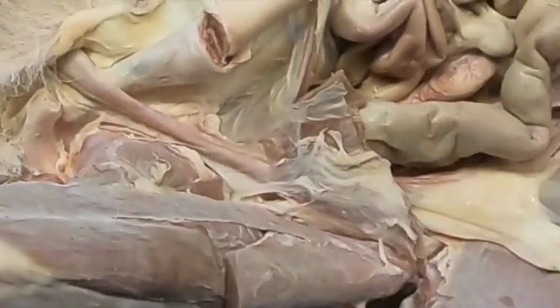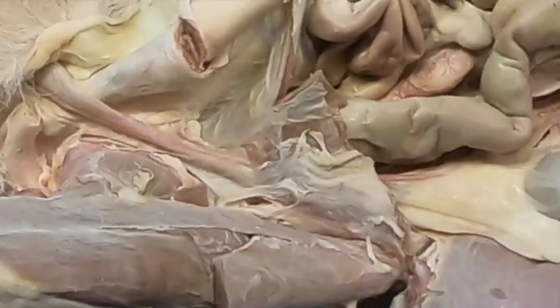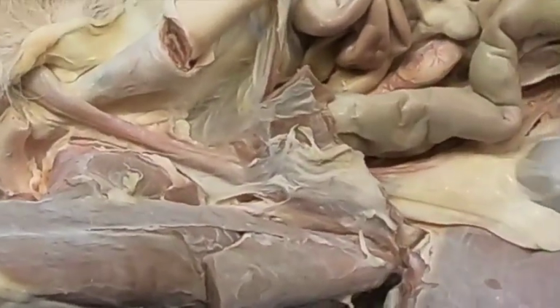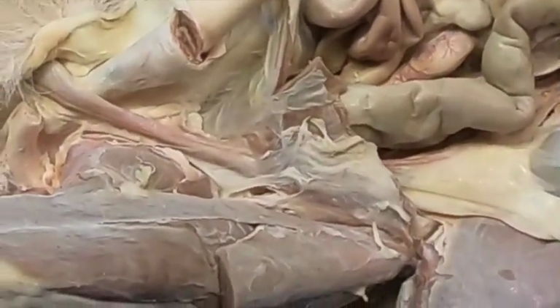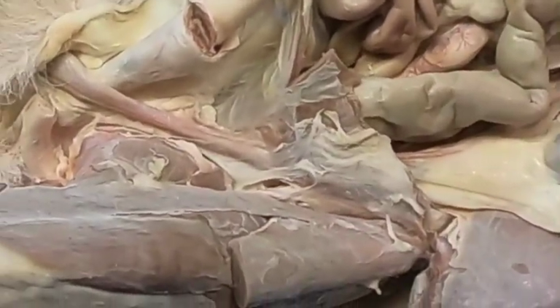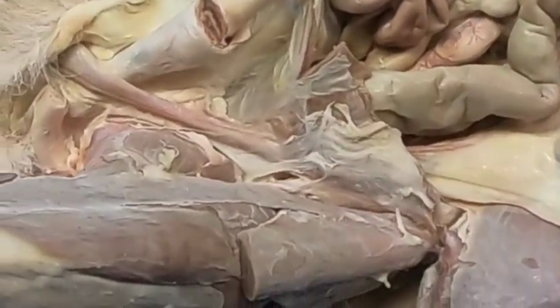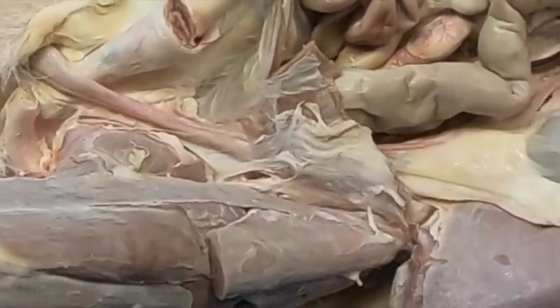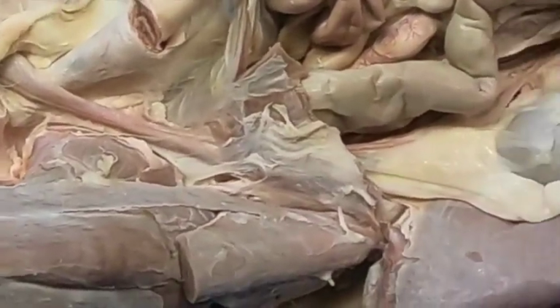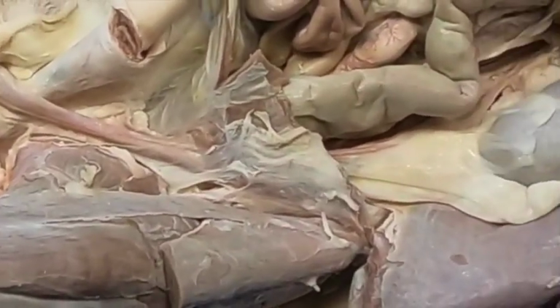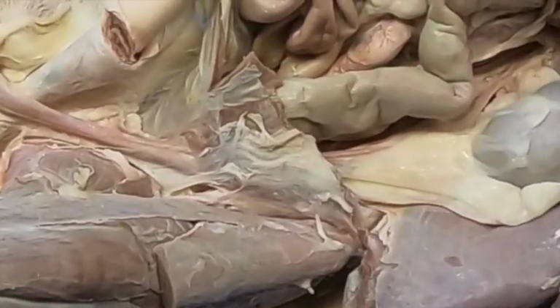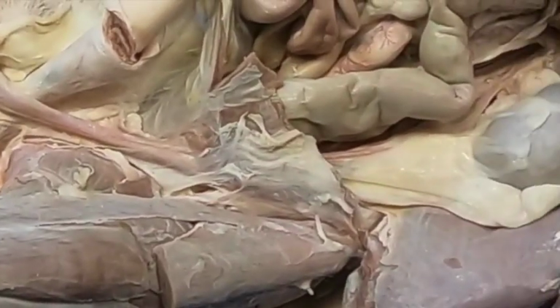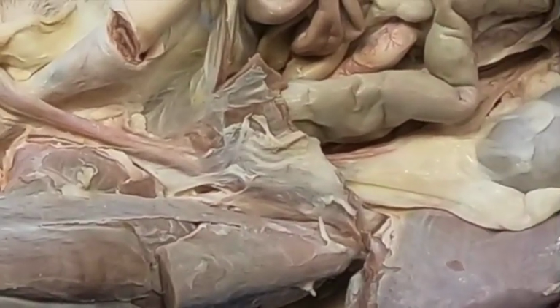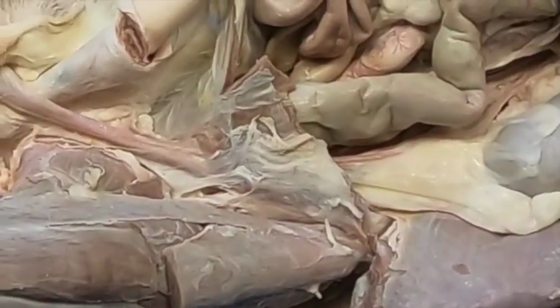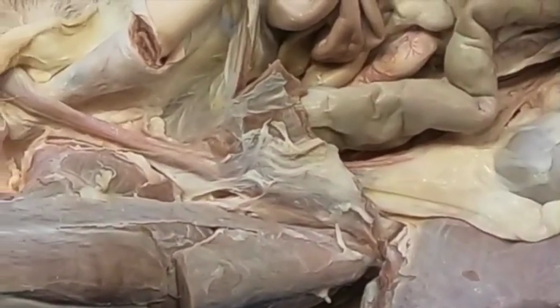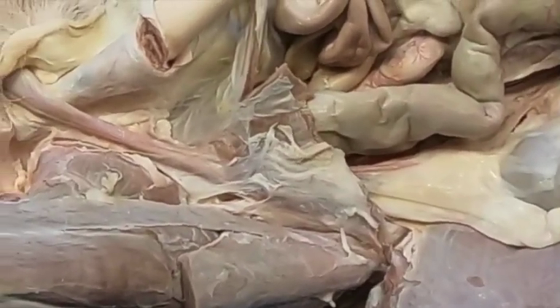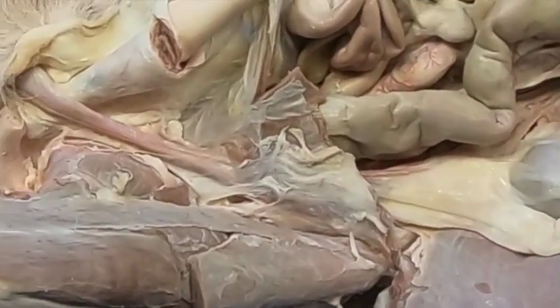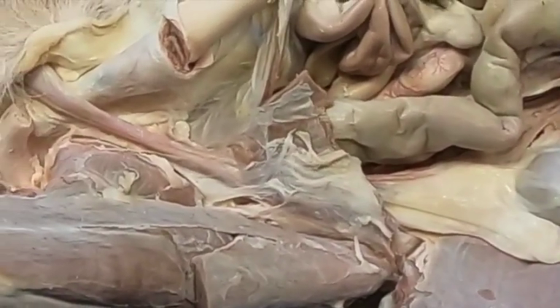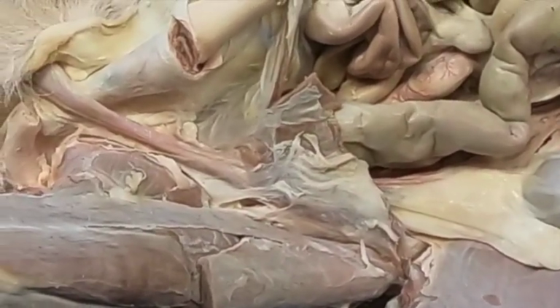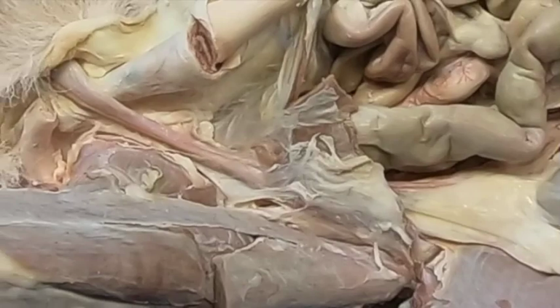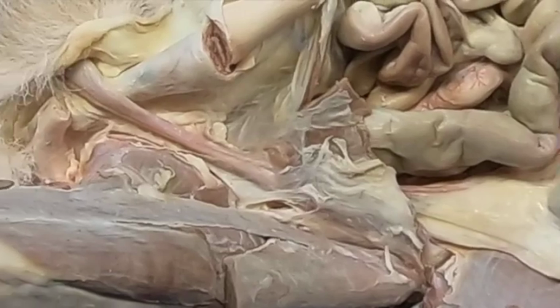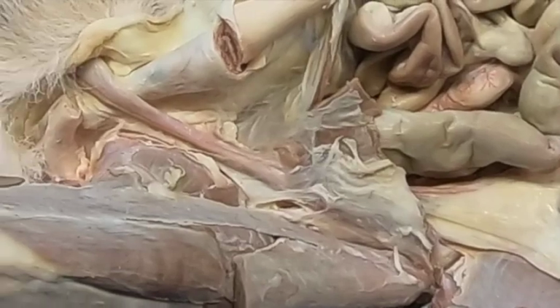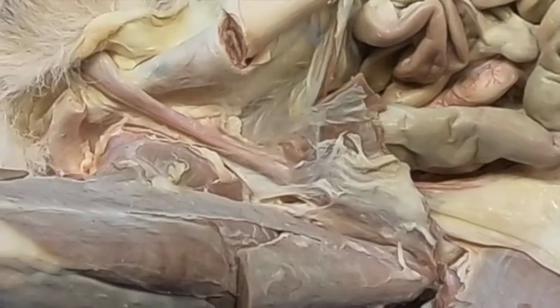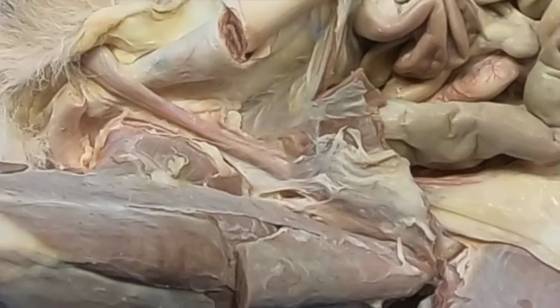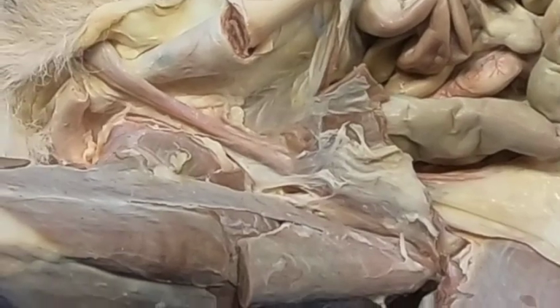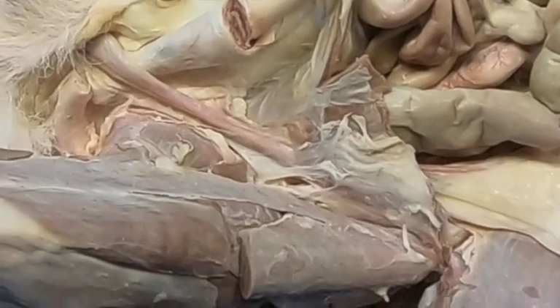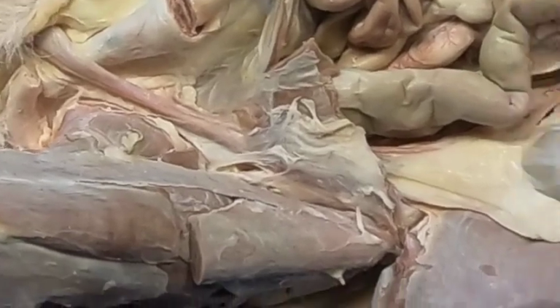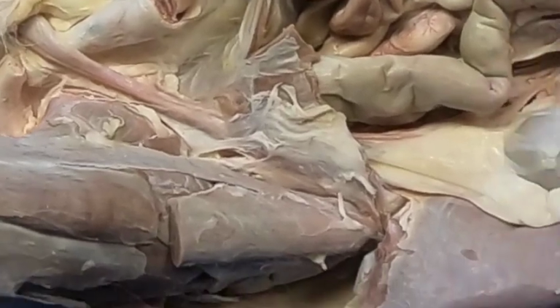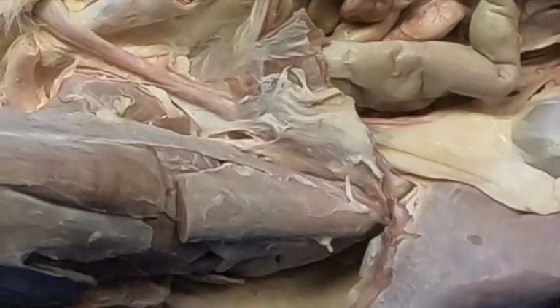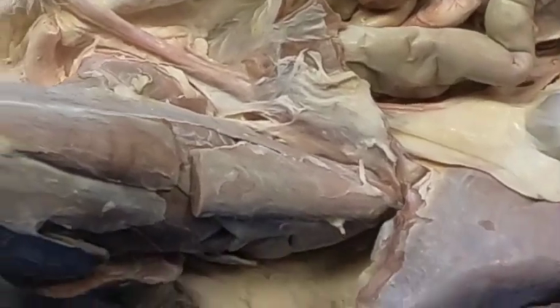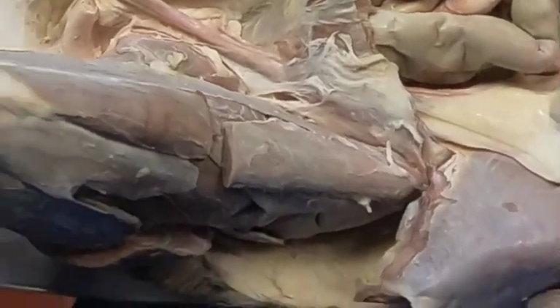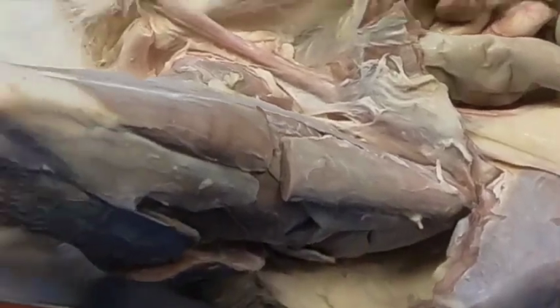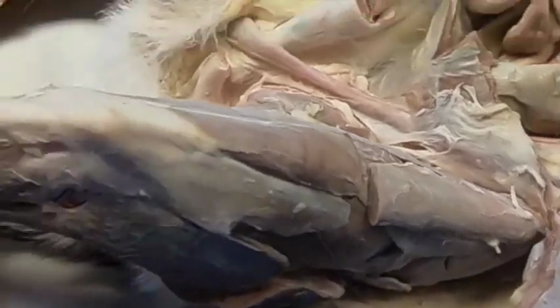So there we go — that's the male reproductive system.